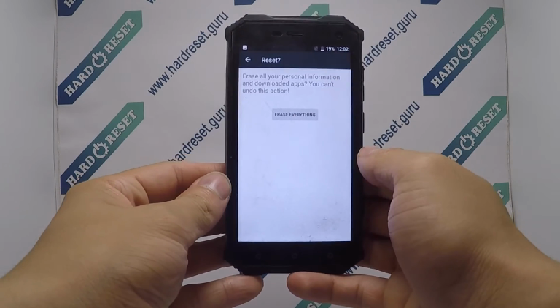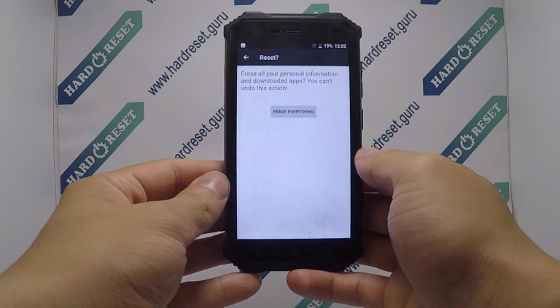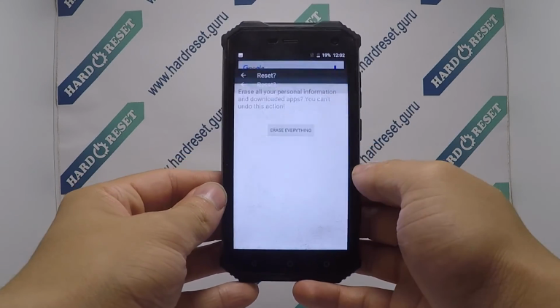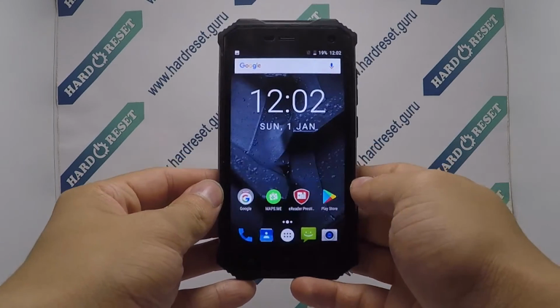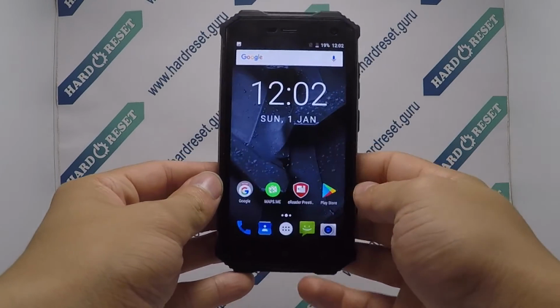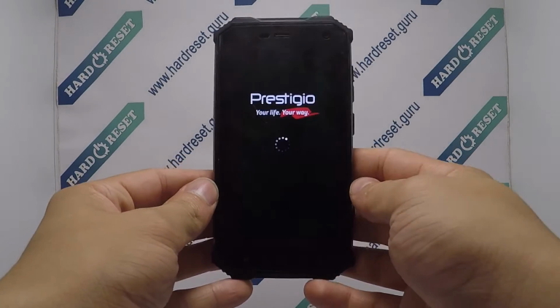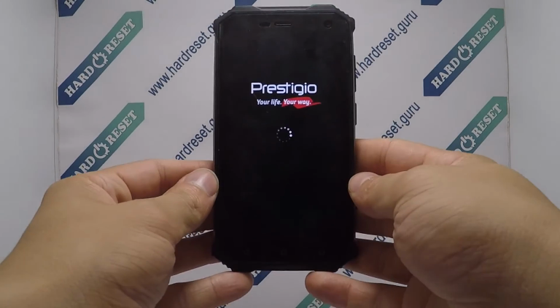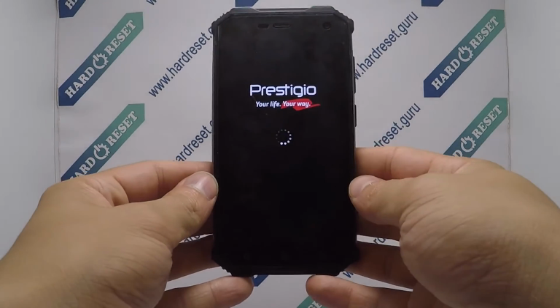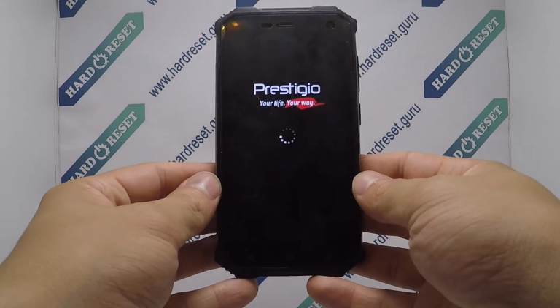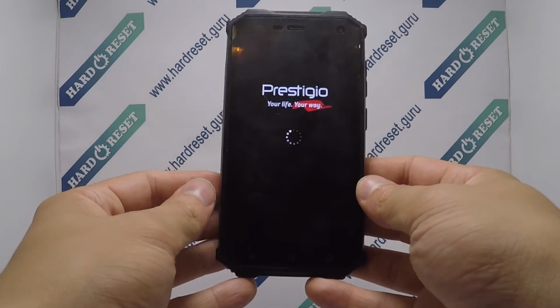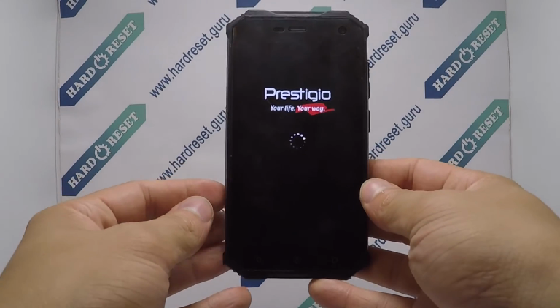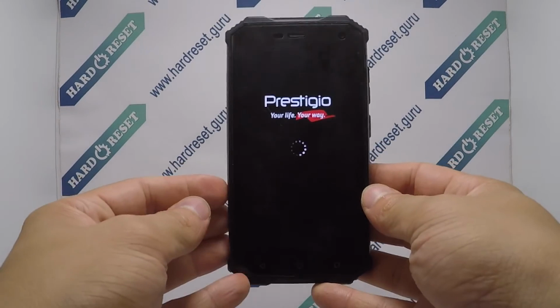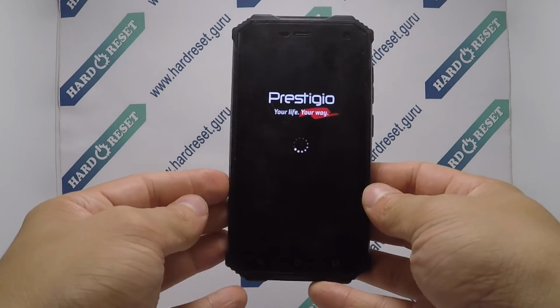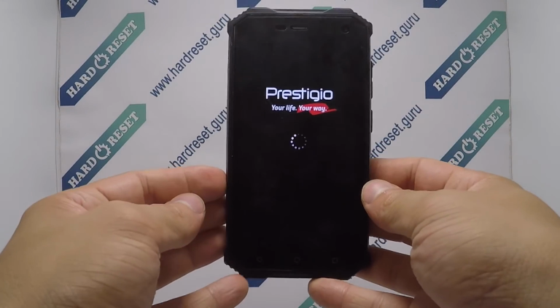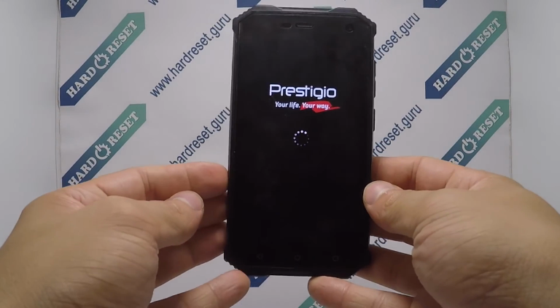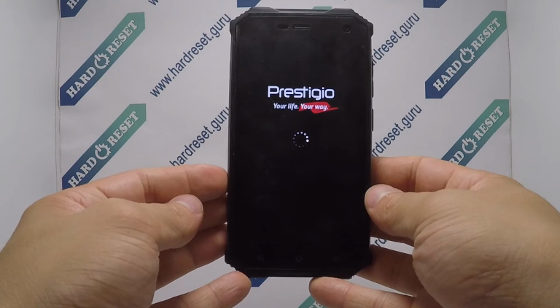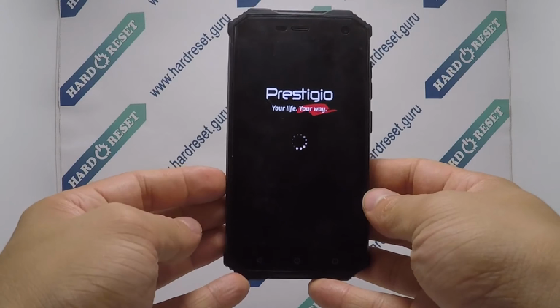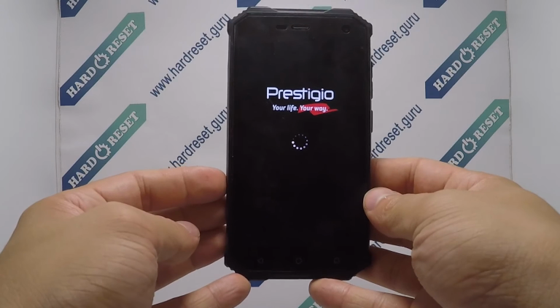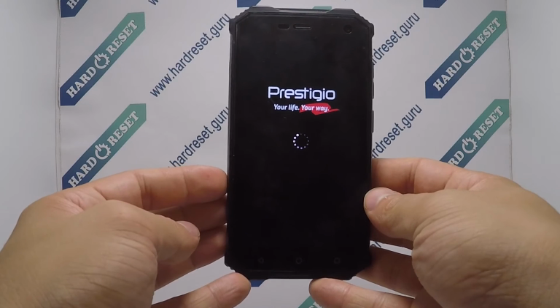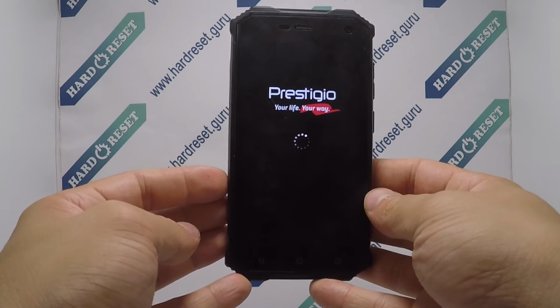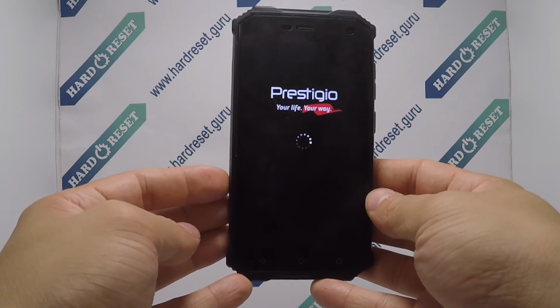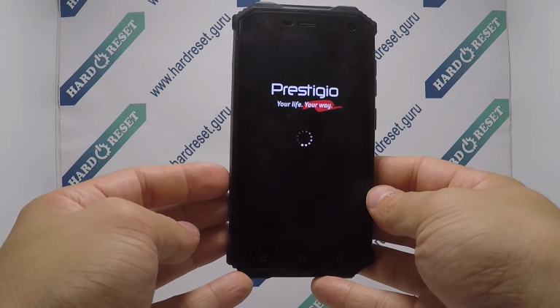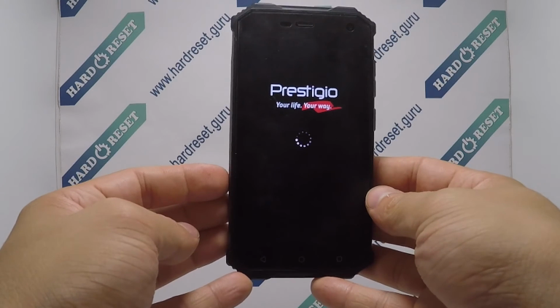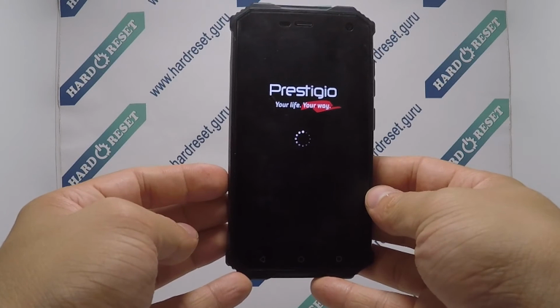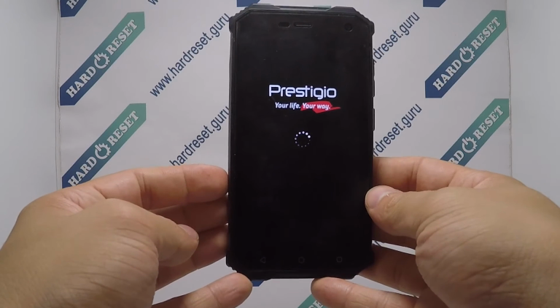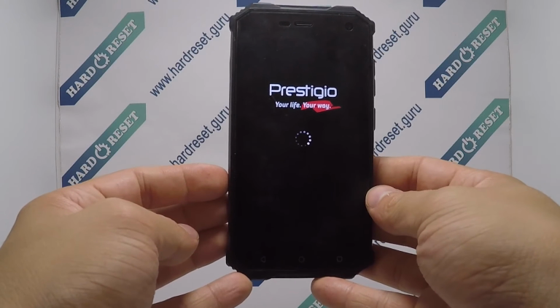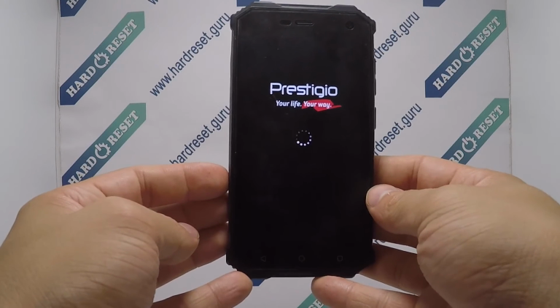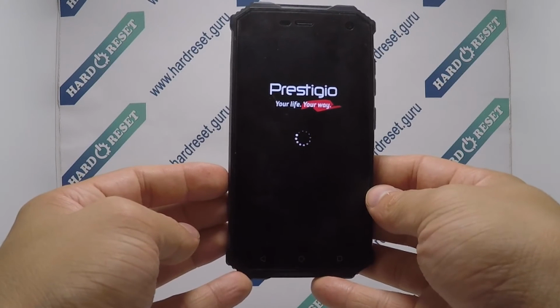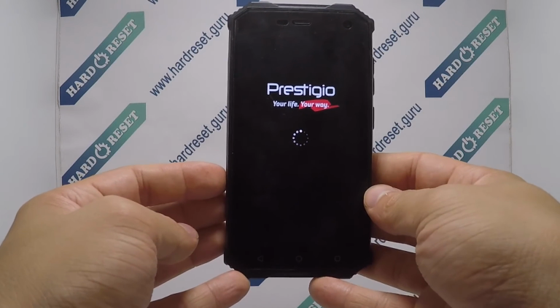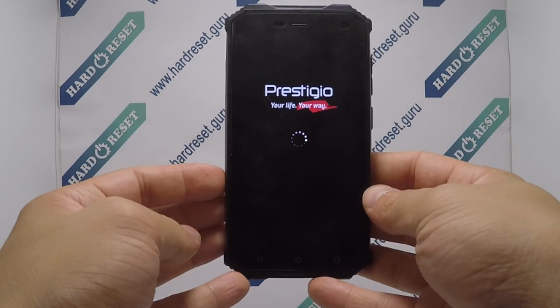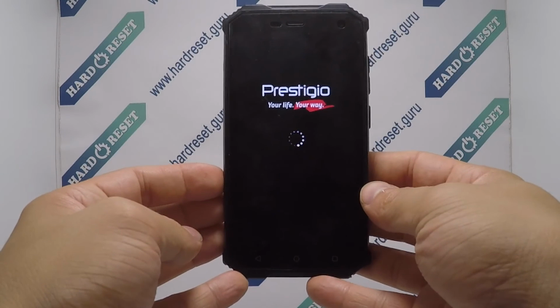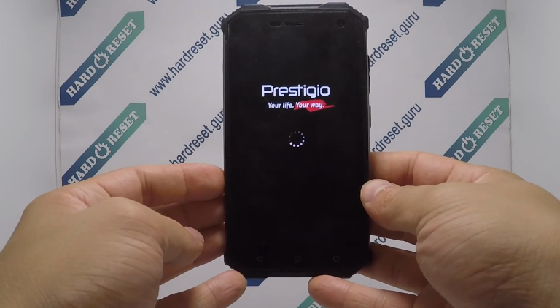Your device will now restart. Successfully, the hard reset is completed now. Subscribe to our YouTube channel and rate the video.